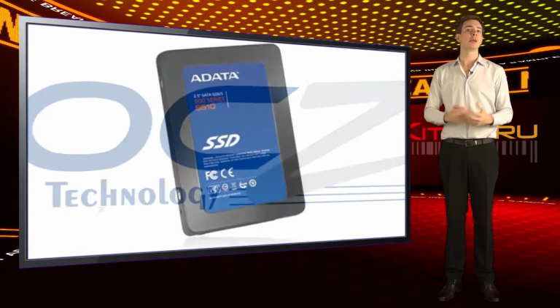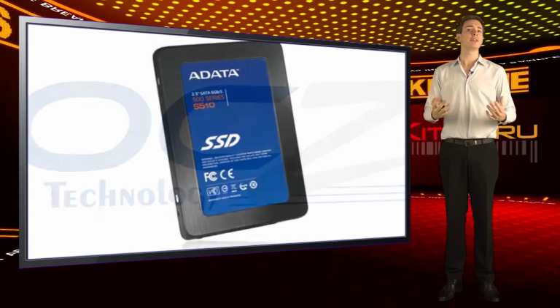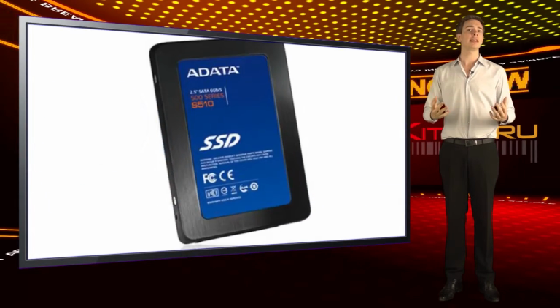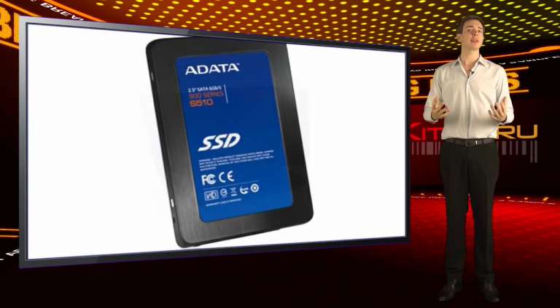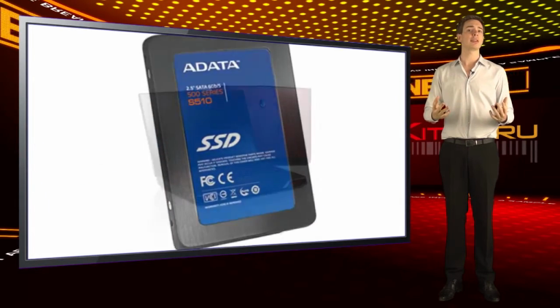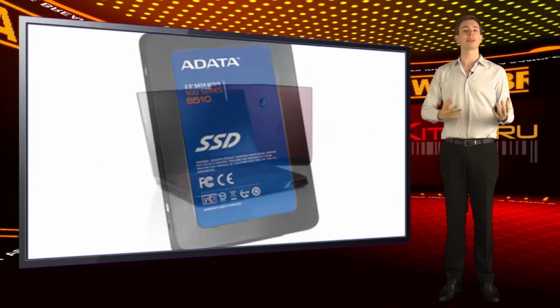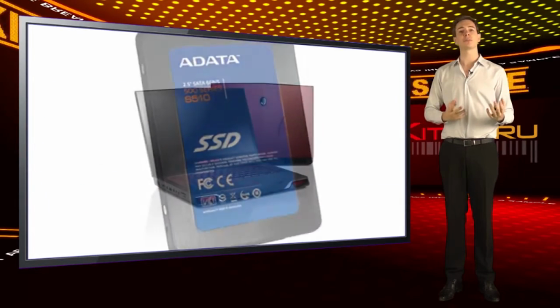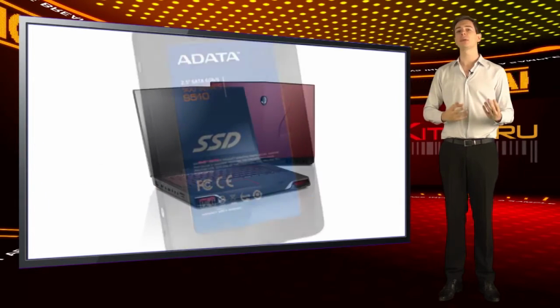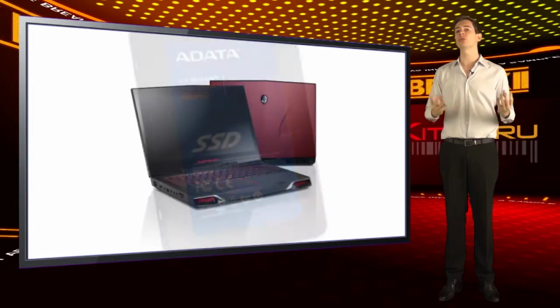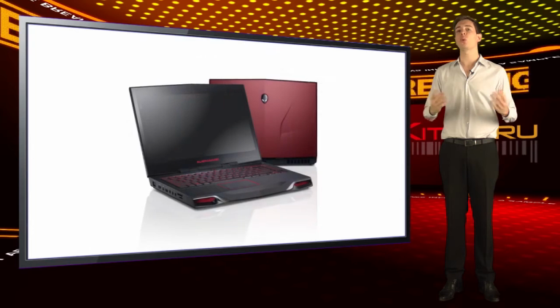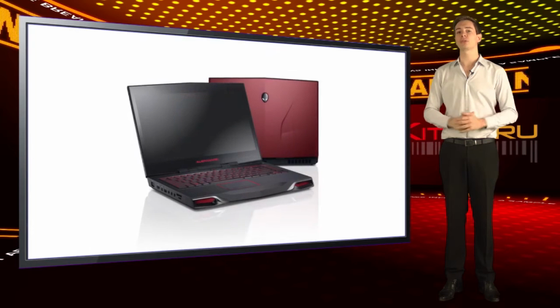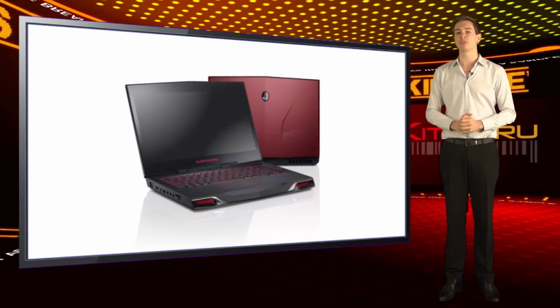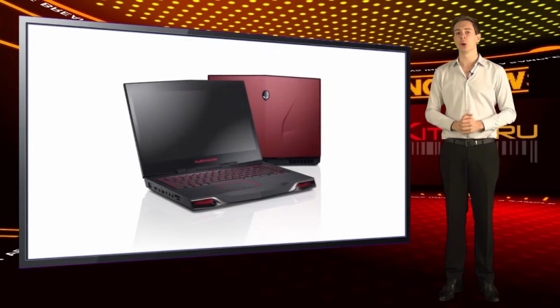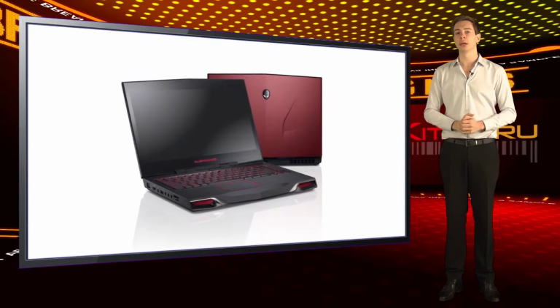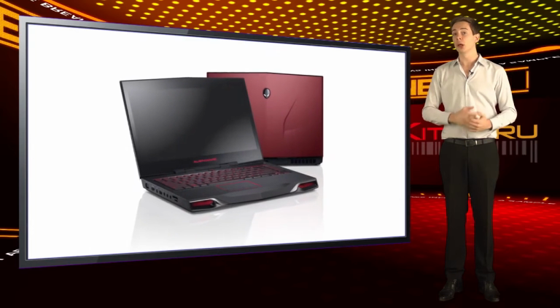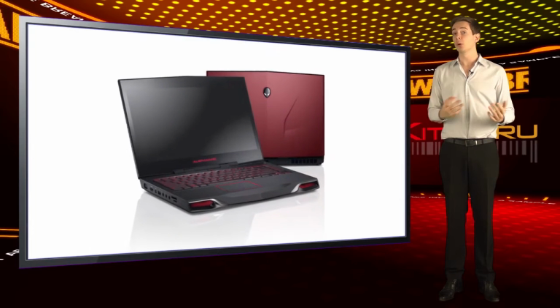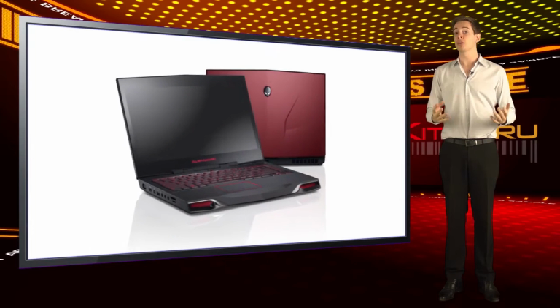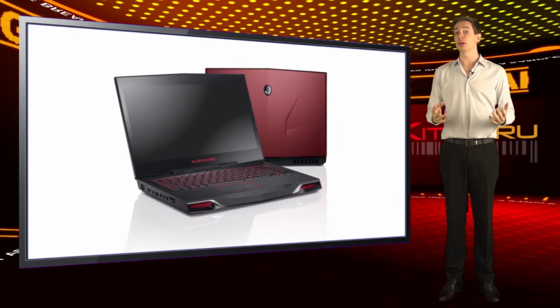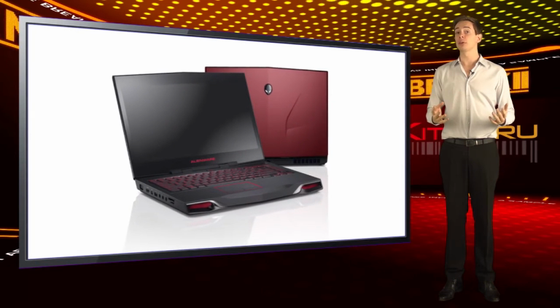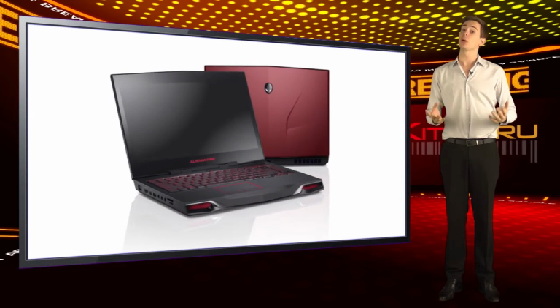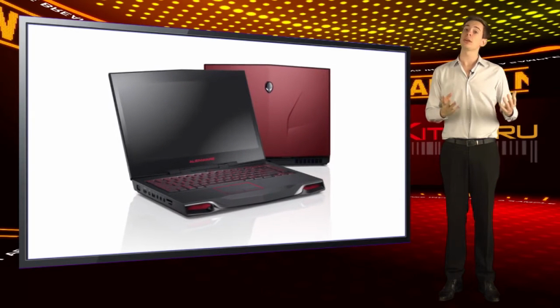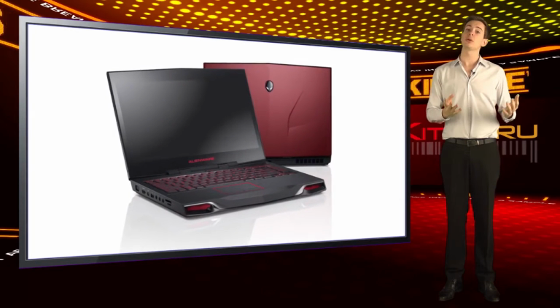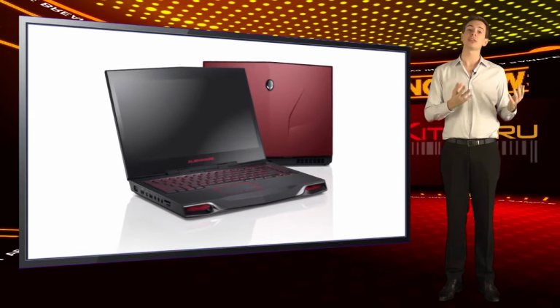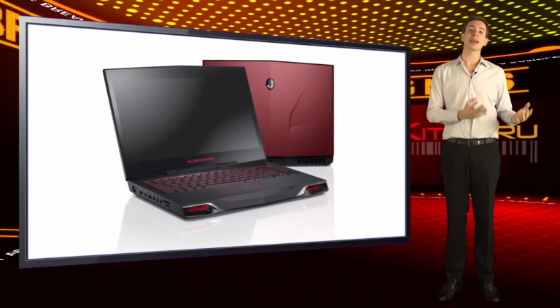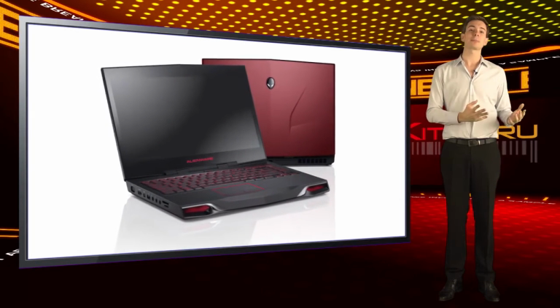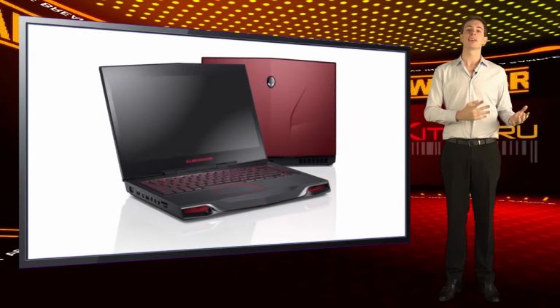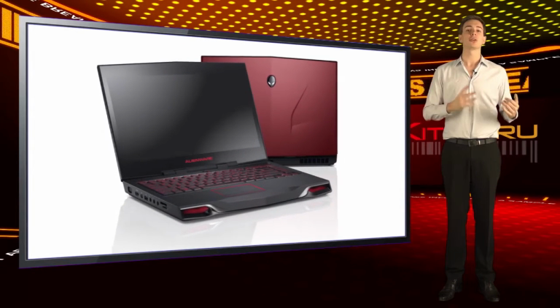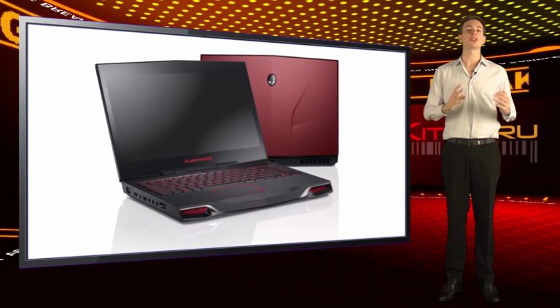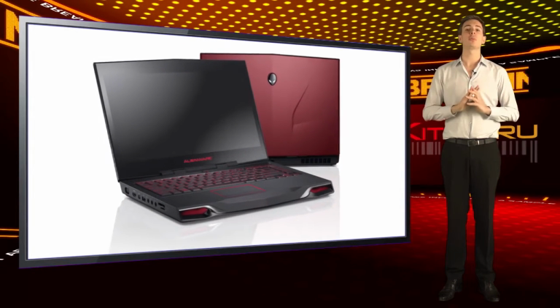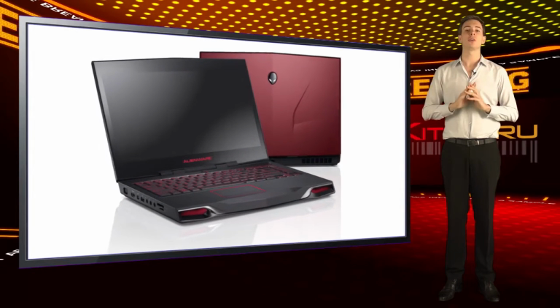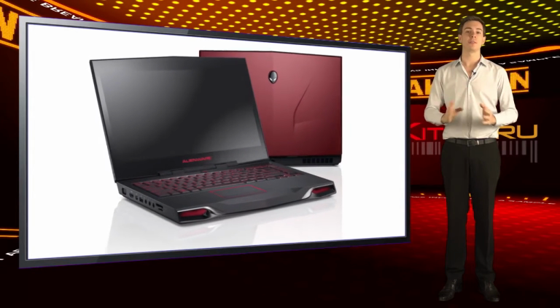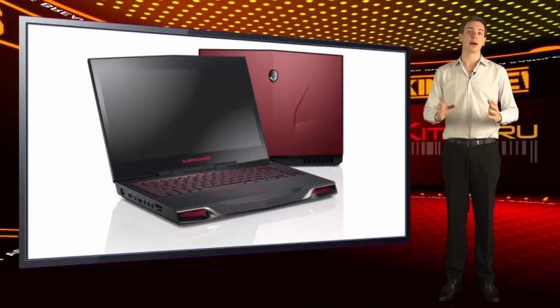Fitting an SSD to a laptop is quite straightforward. Once you've reloaded your Windows and your apps, your system will fly.